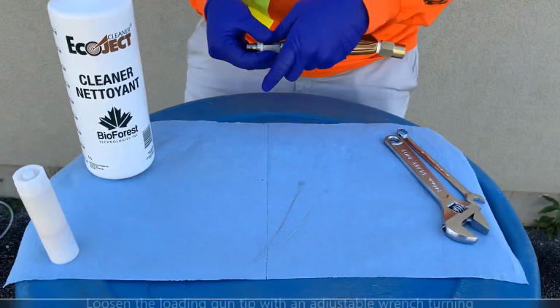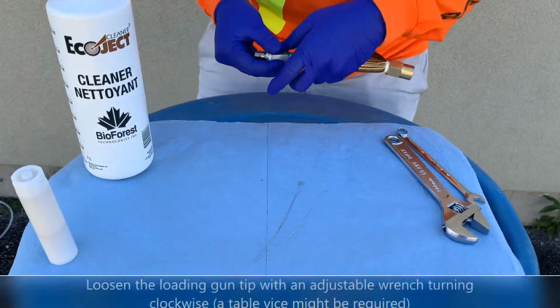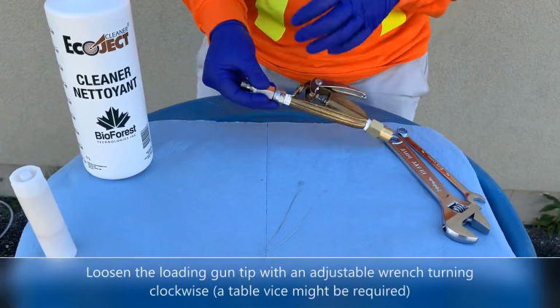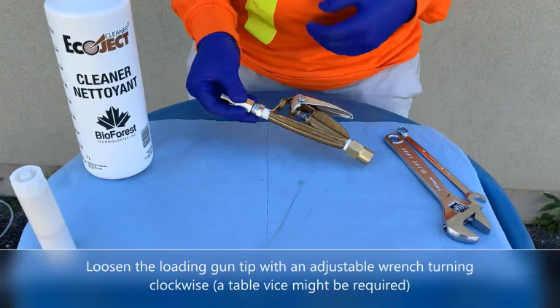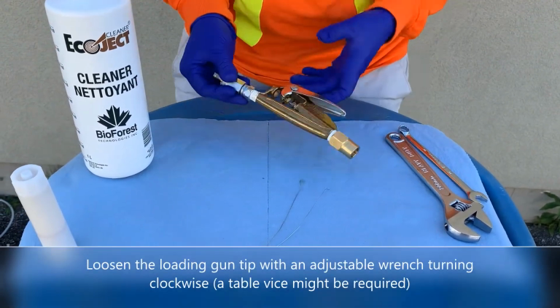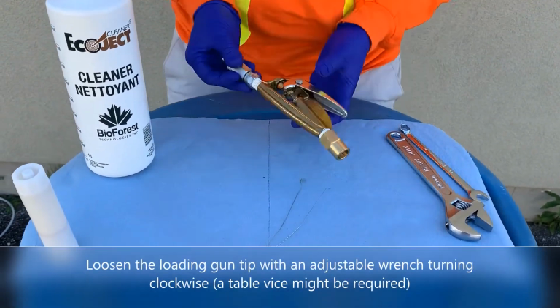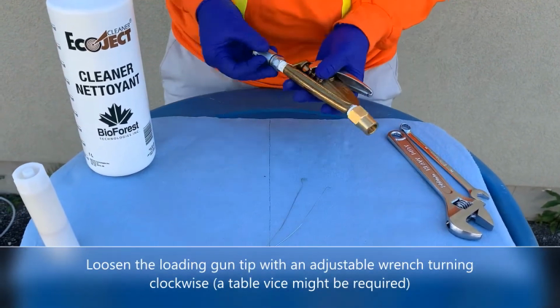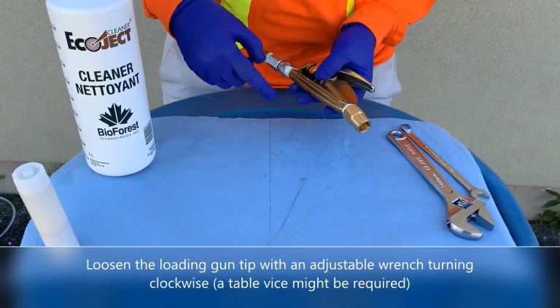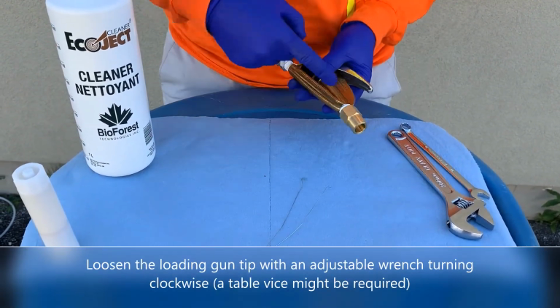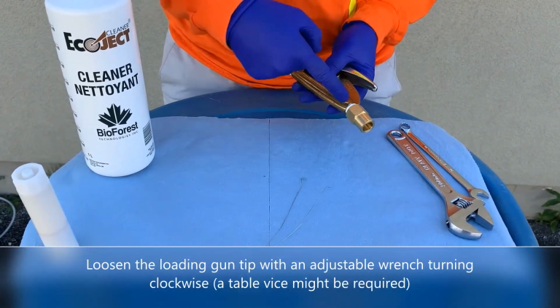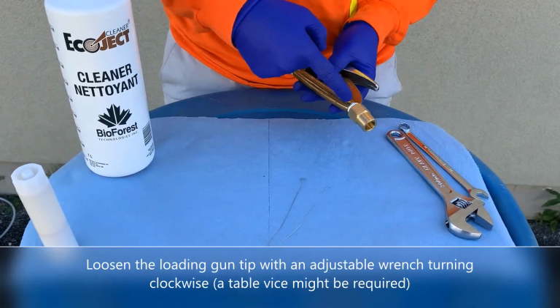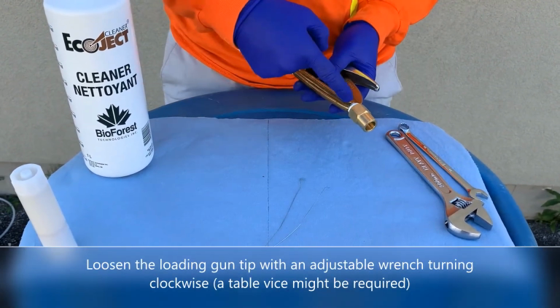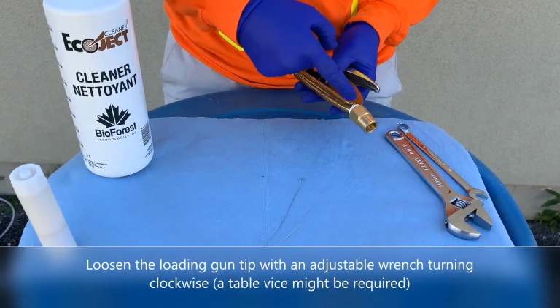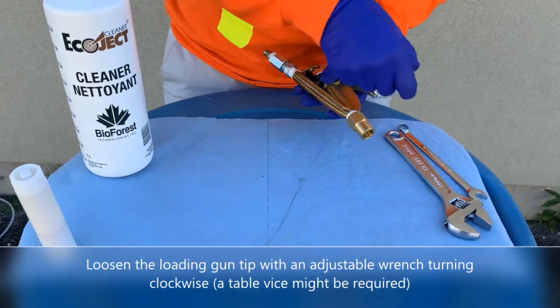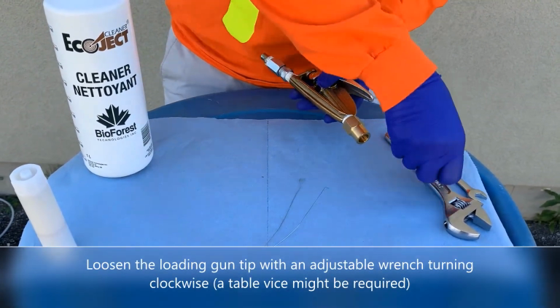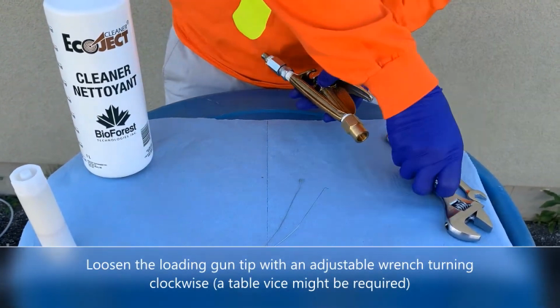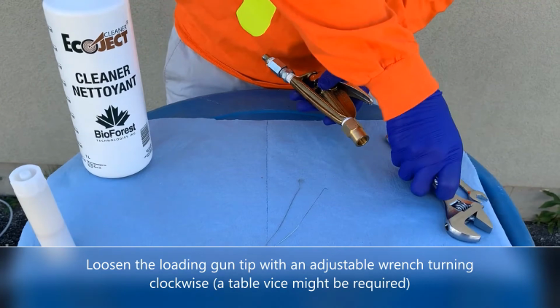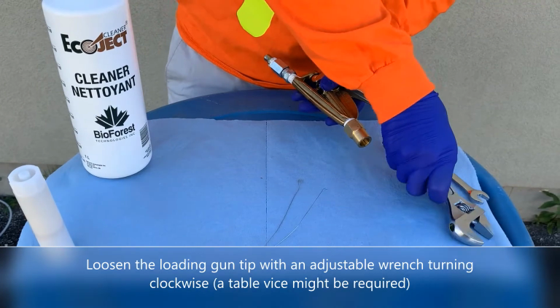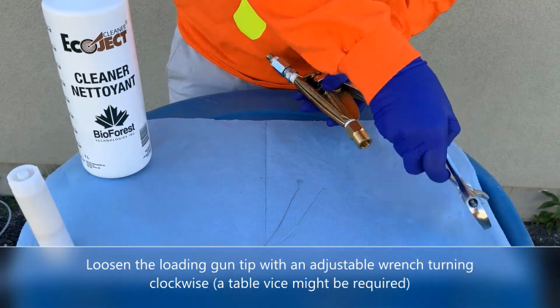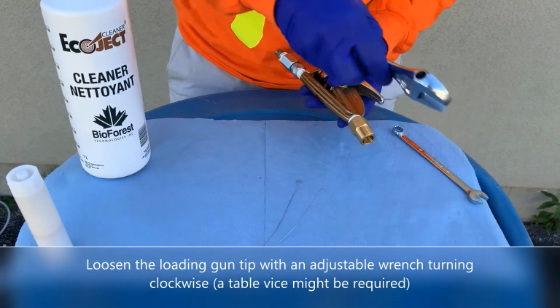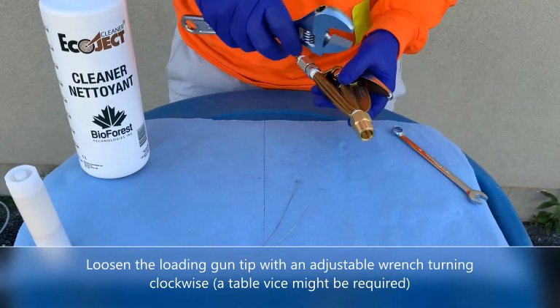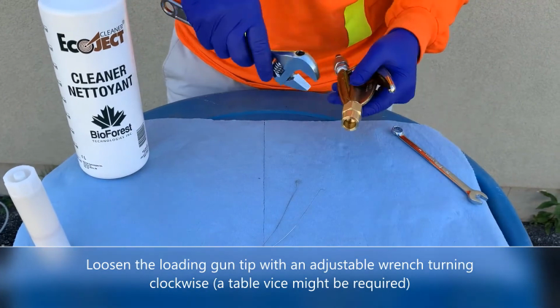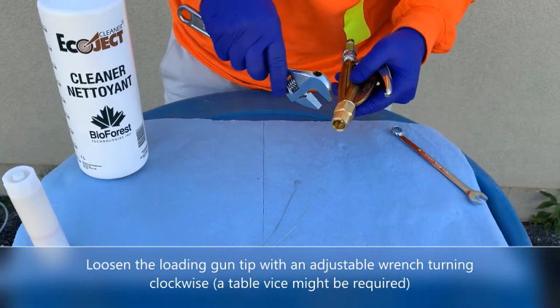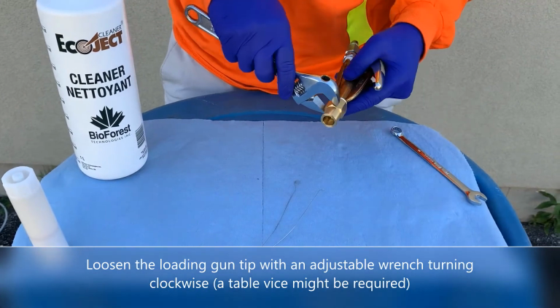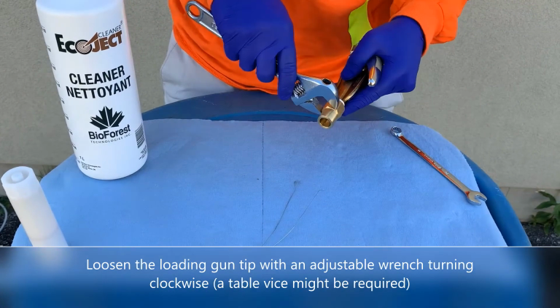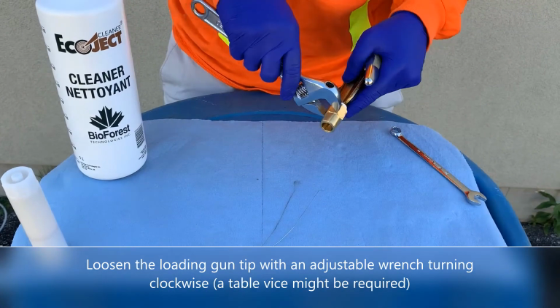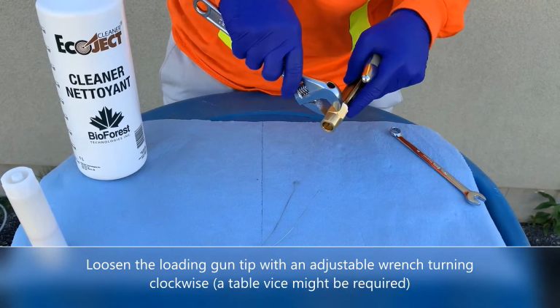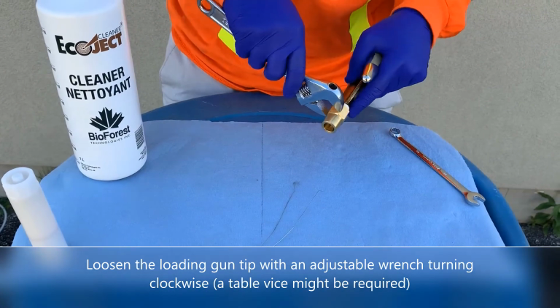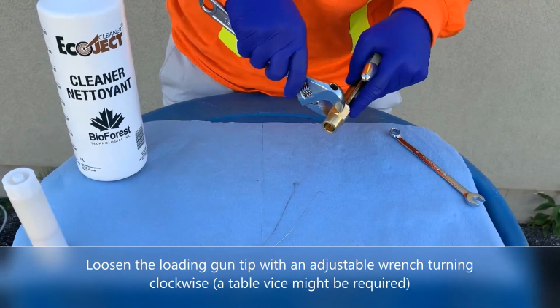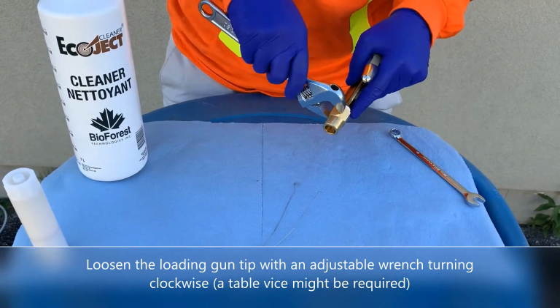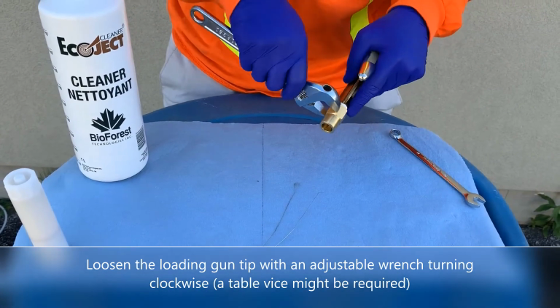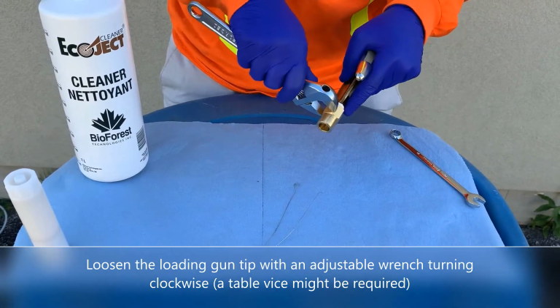Loosen the loading gun tip with an adjustable wrench, turning clockwise. A table vise might be required to hold the gun steady during this step.